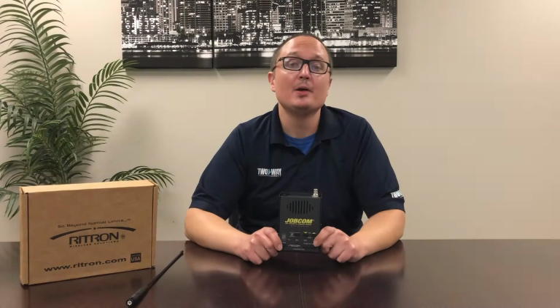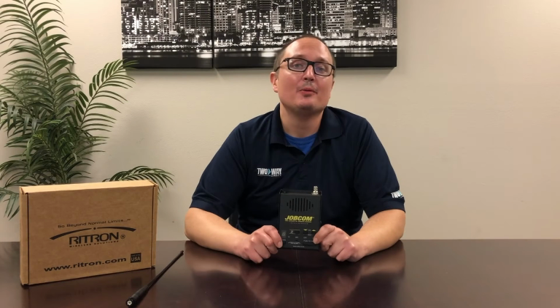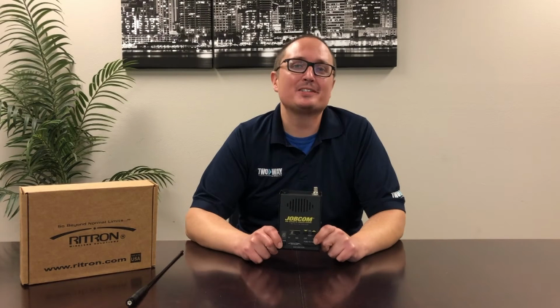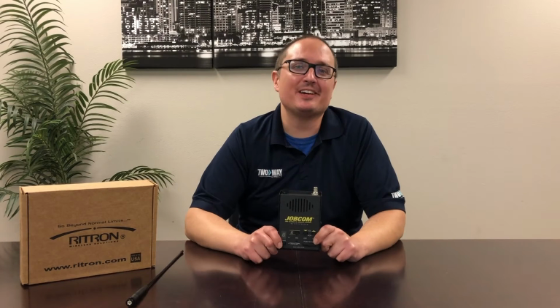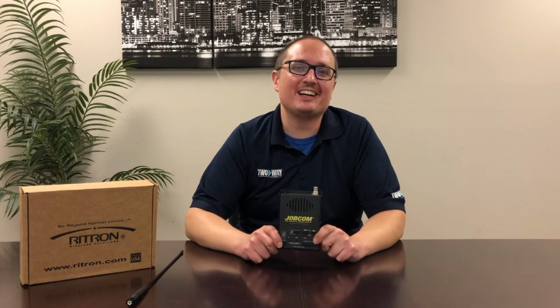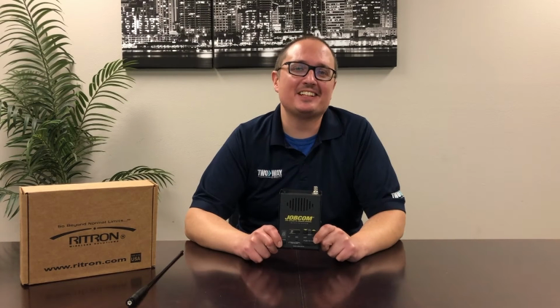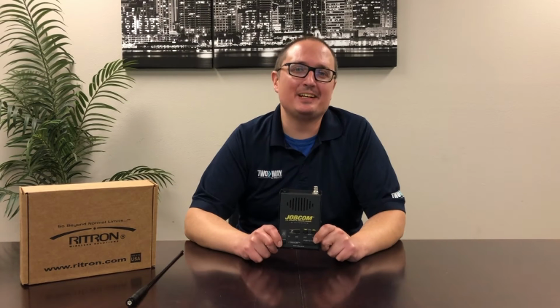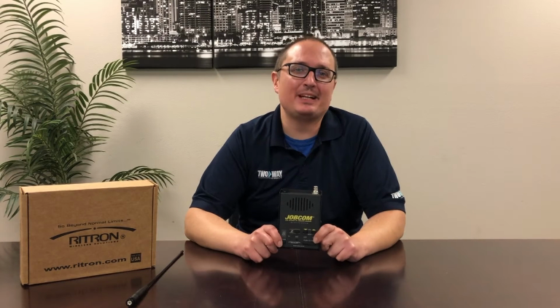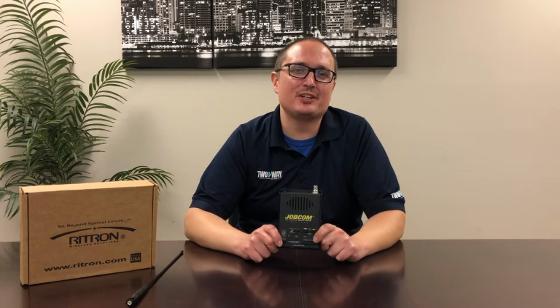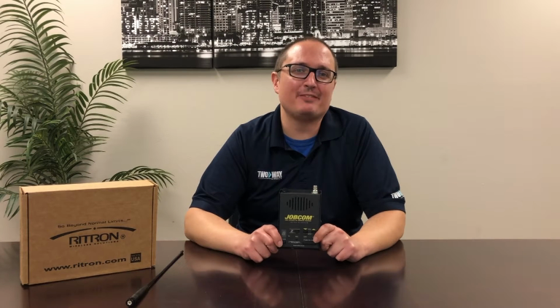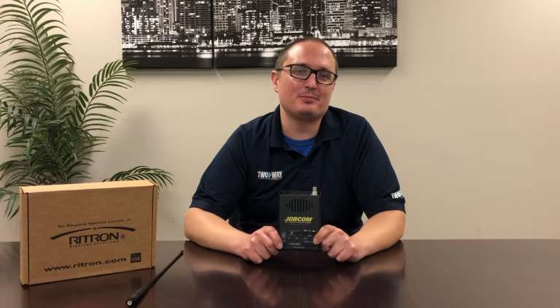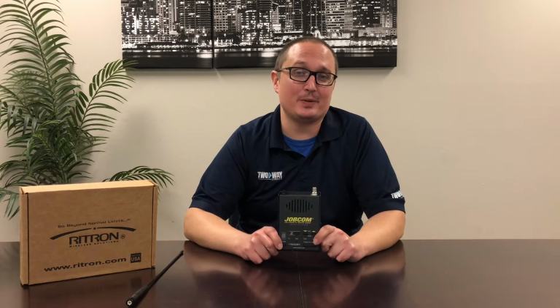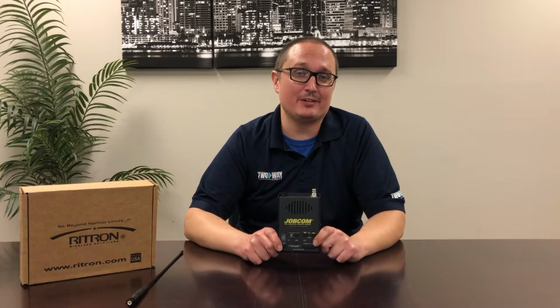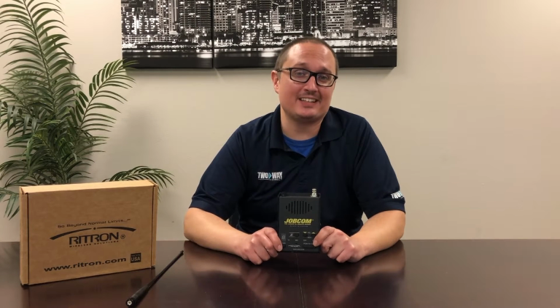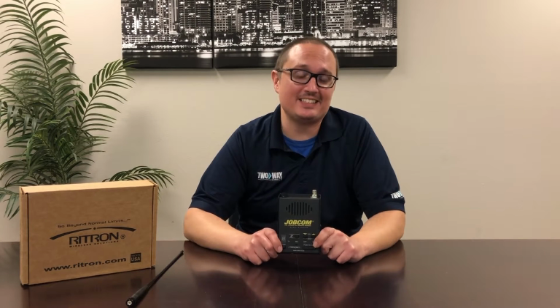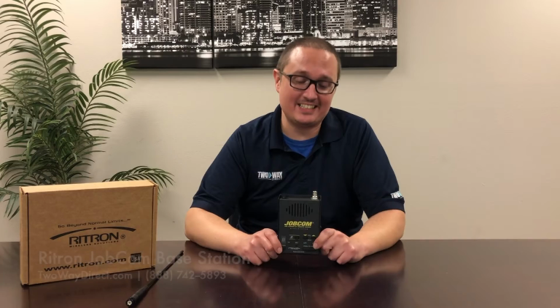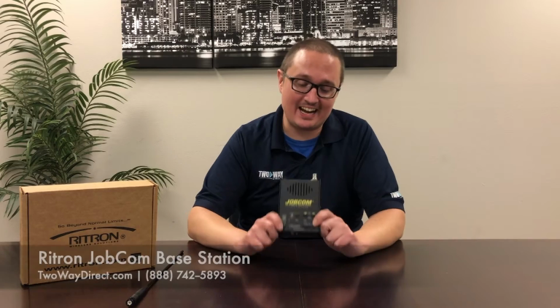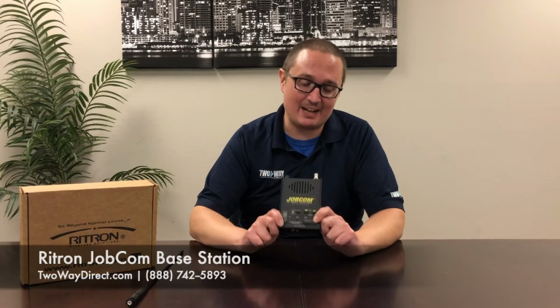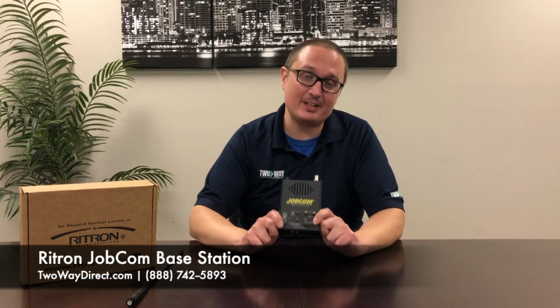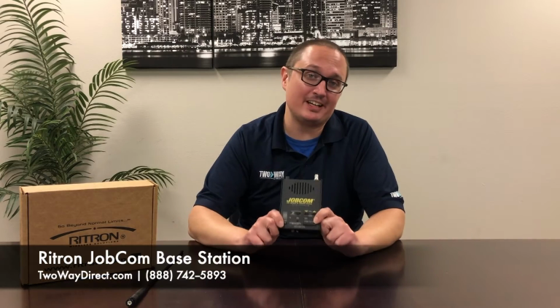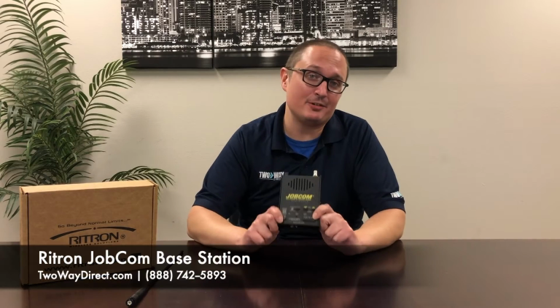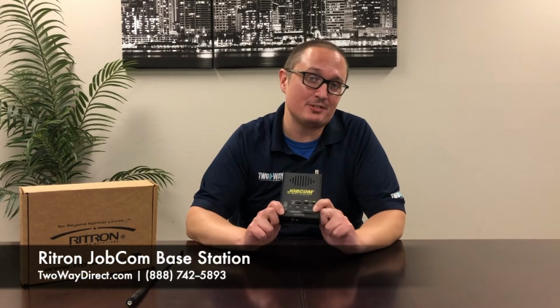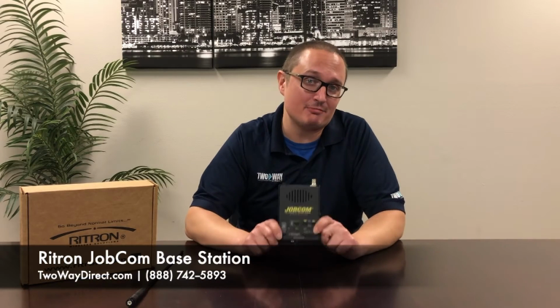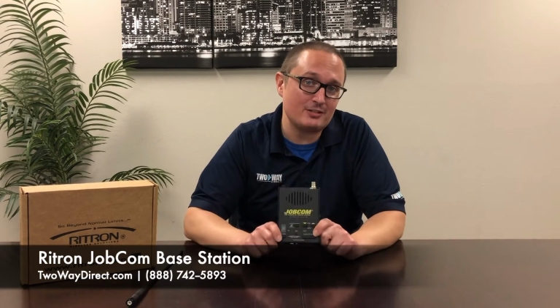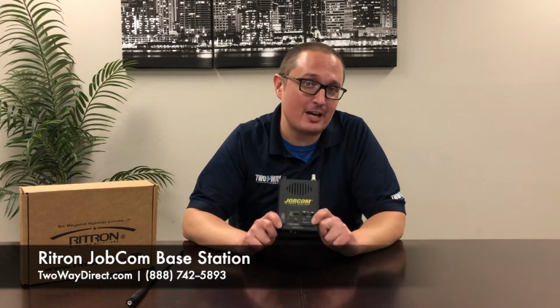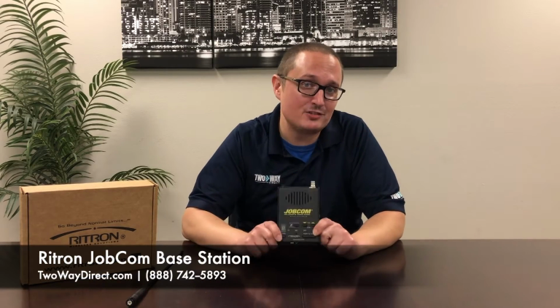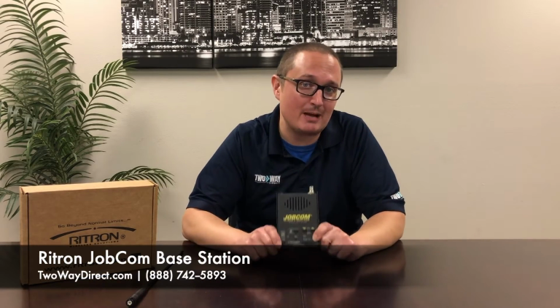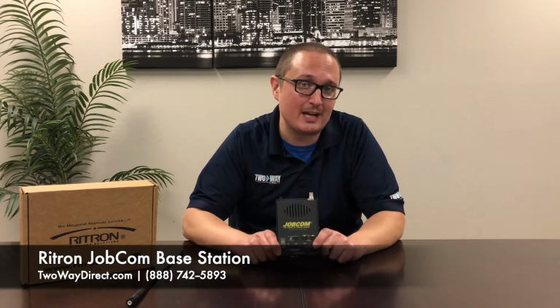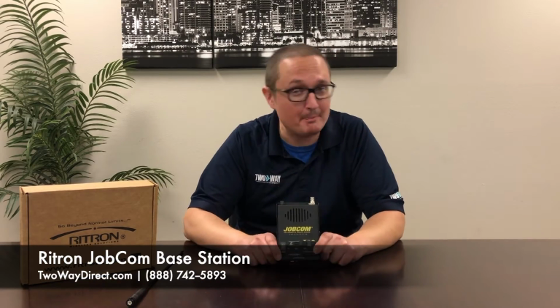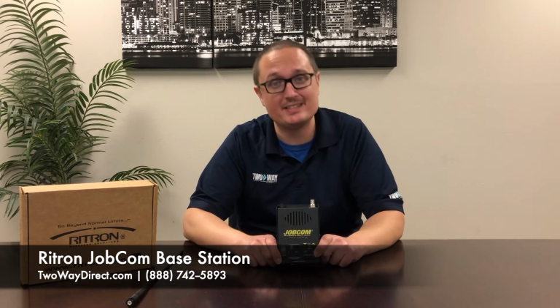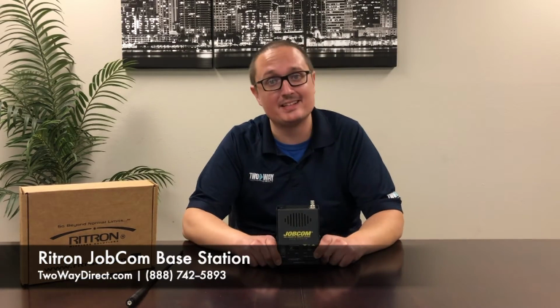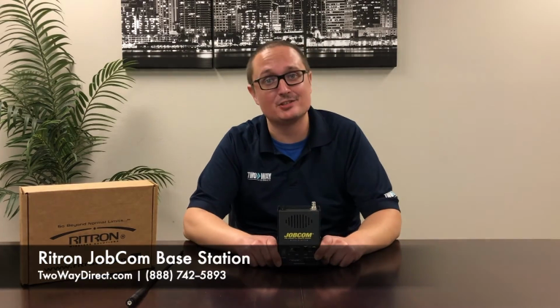What's going on guys, Clayton coming at you again from Two Way Direct. Today I'm here to introduce the Ritron JobCom base station.